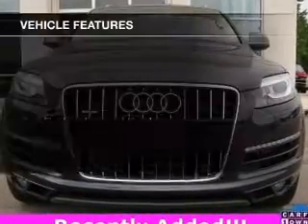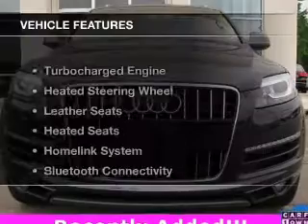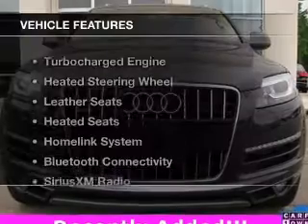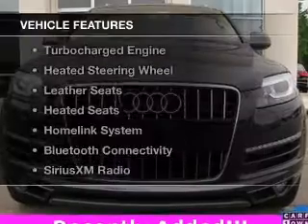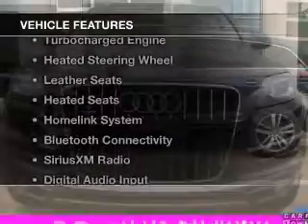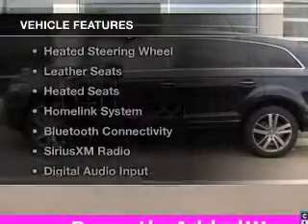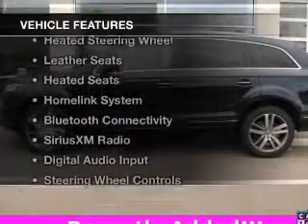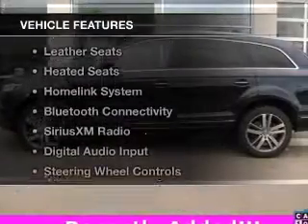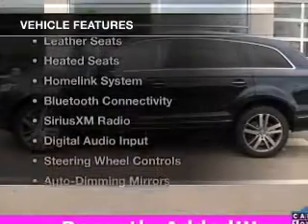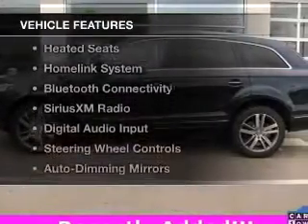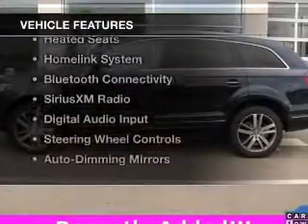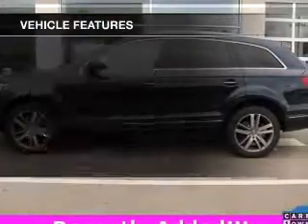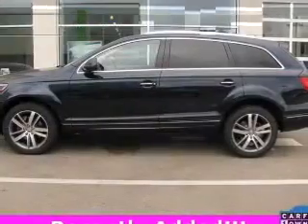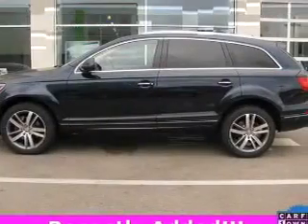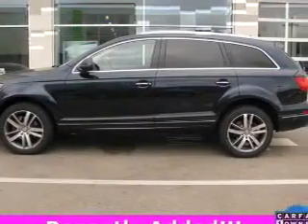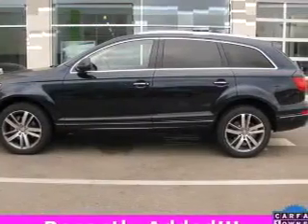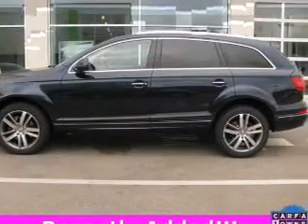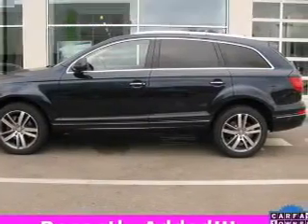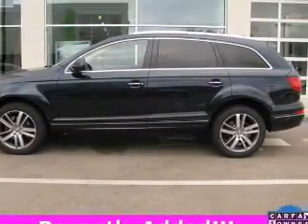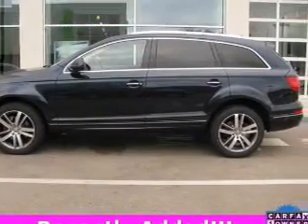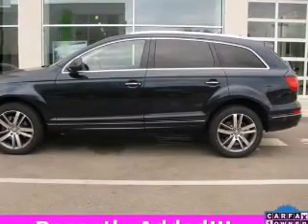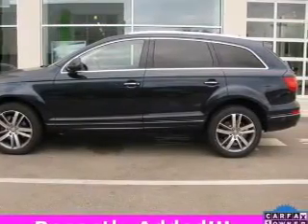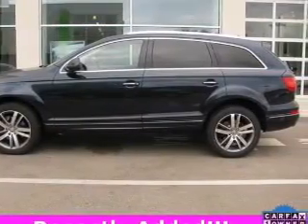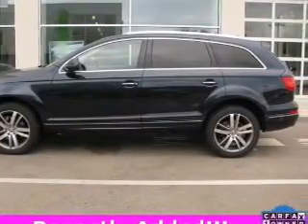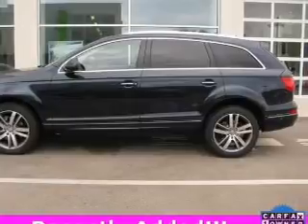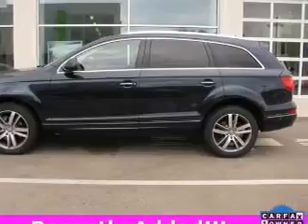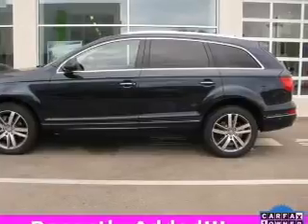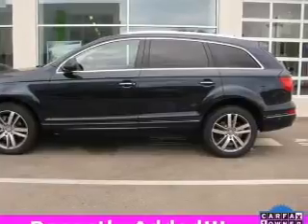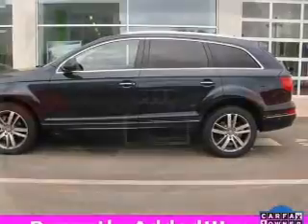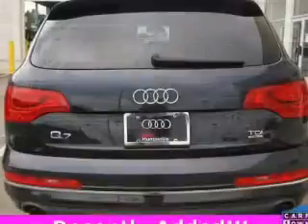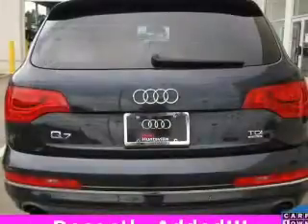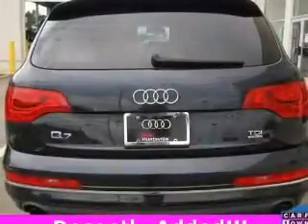The features include a turbocharger, heated steering wheel, leather seats, heated seats, and a HomeLink system.